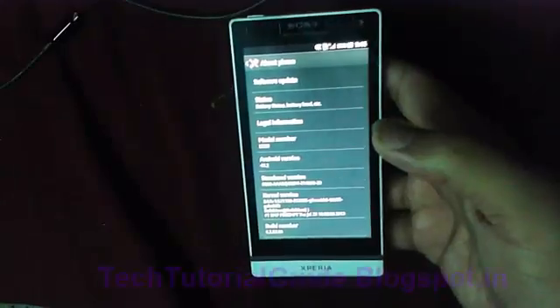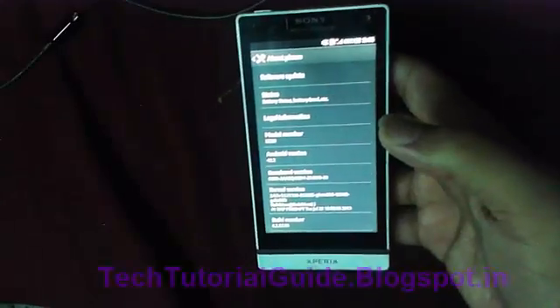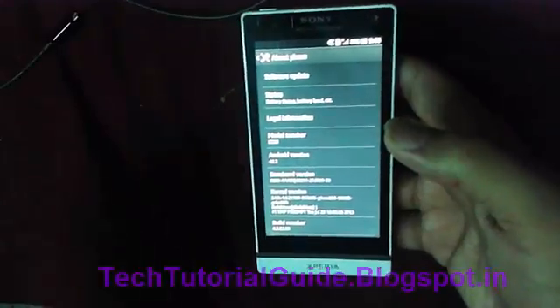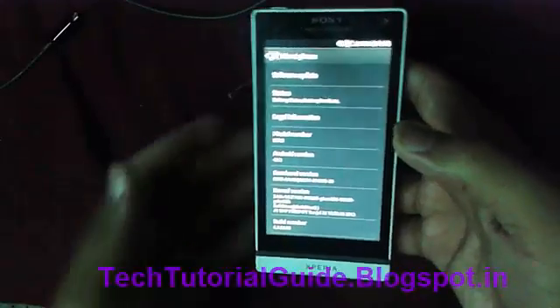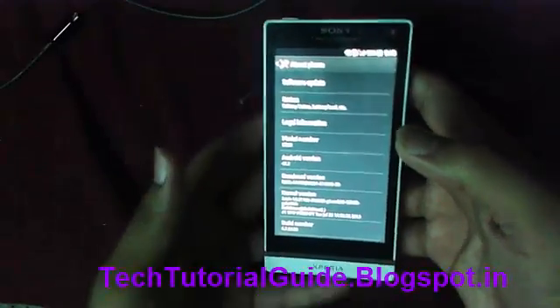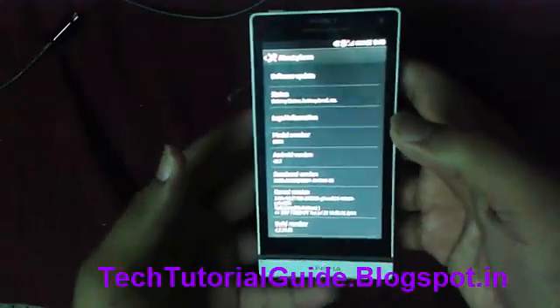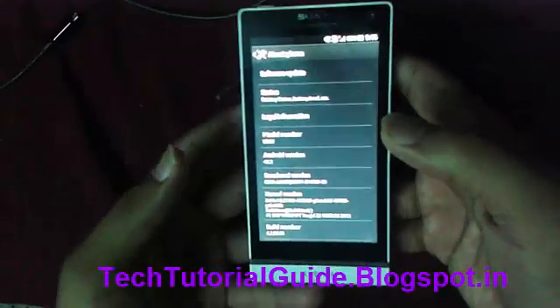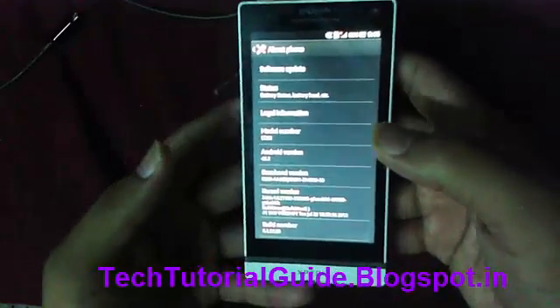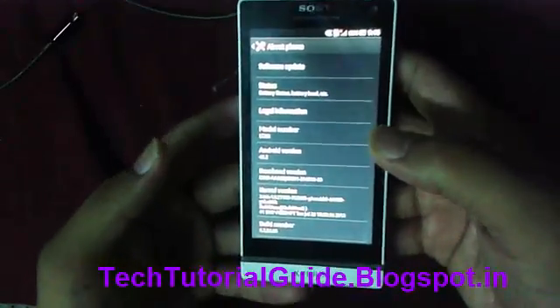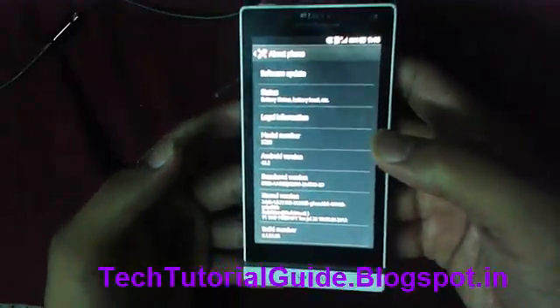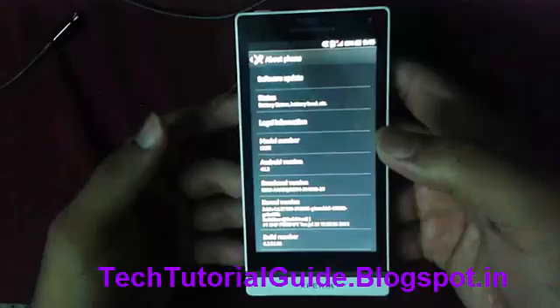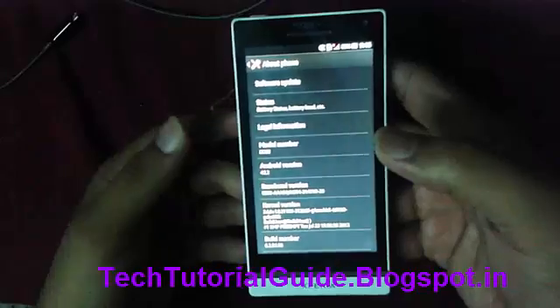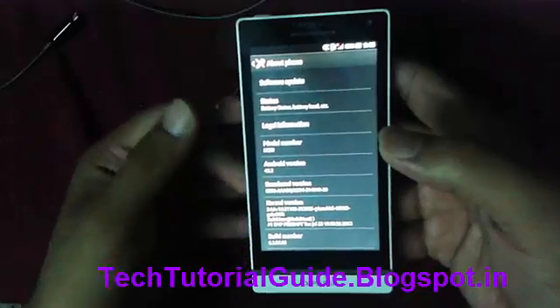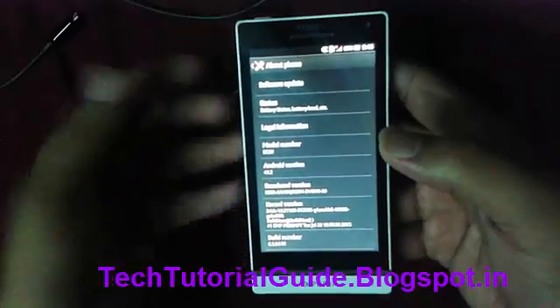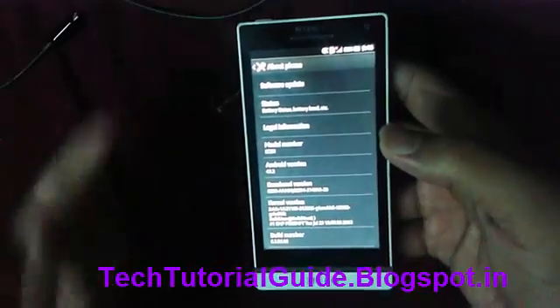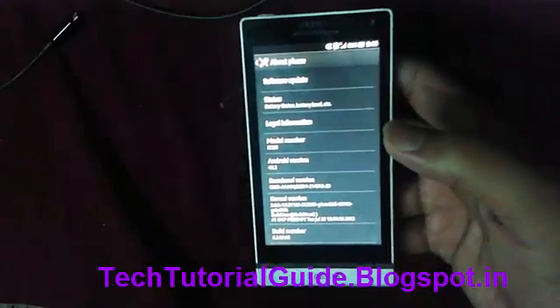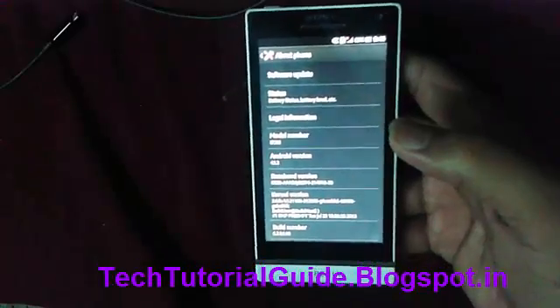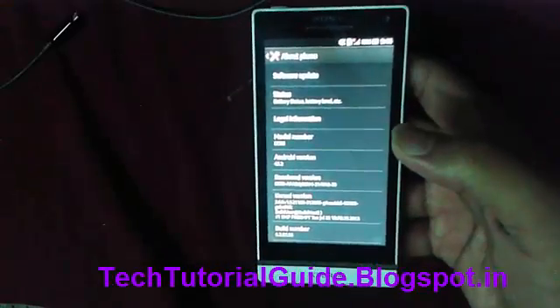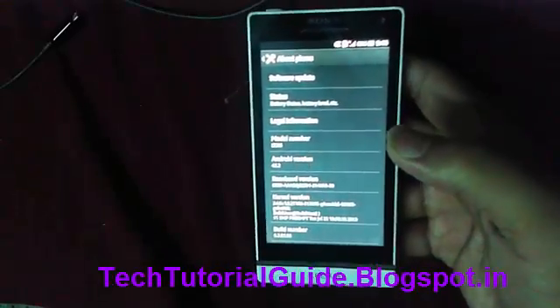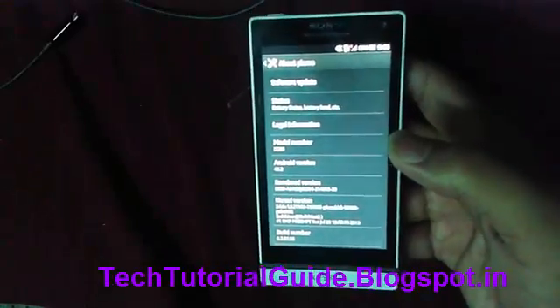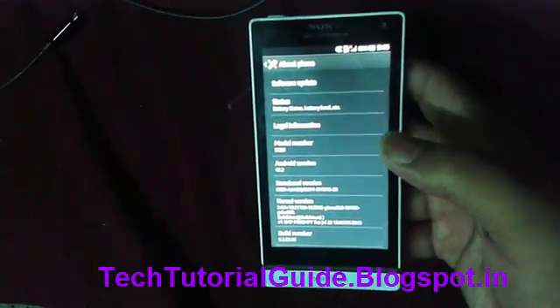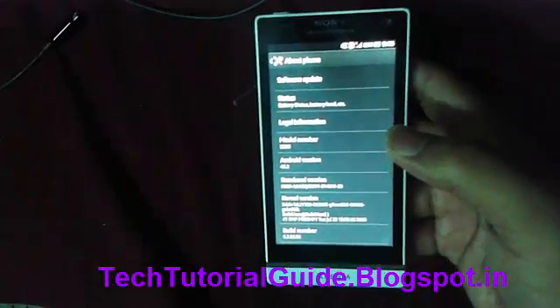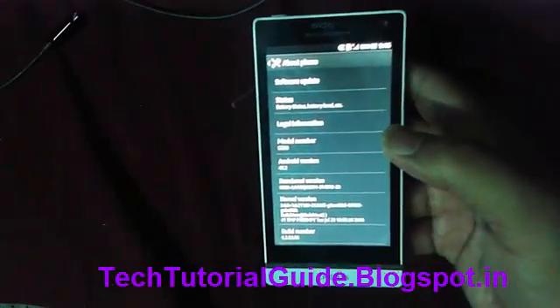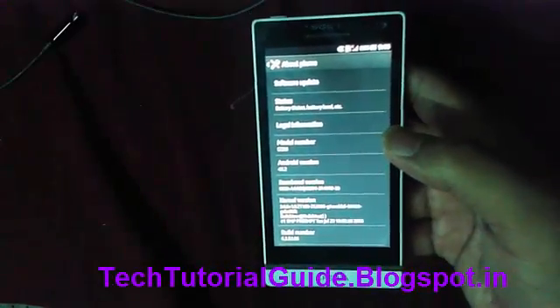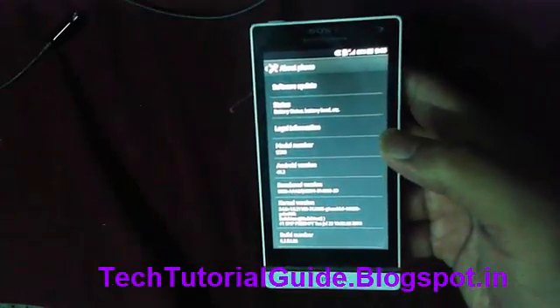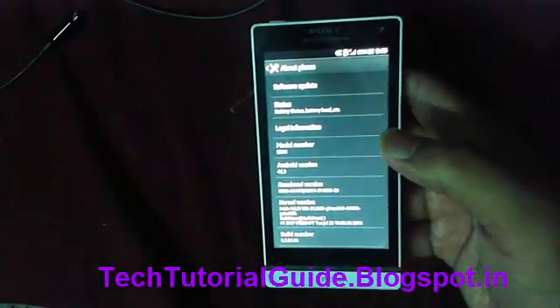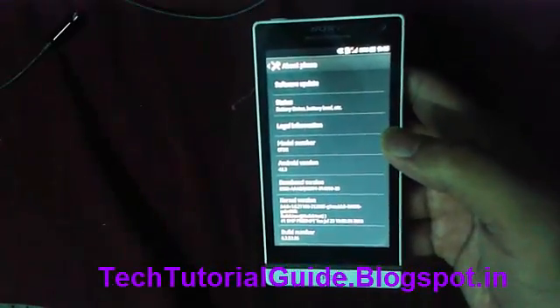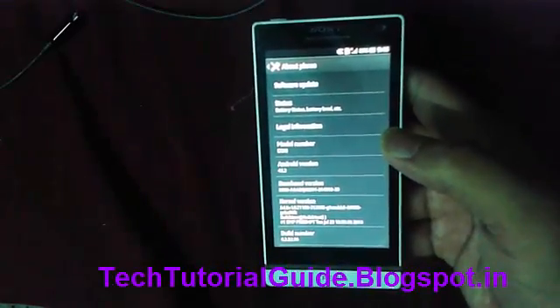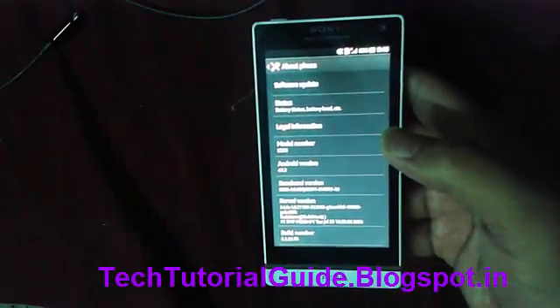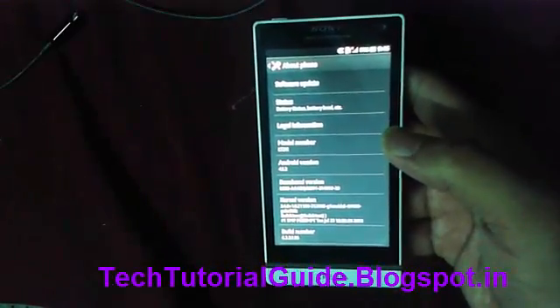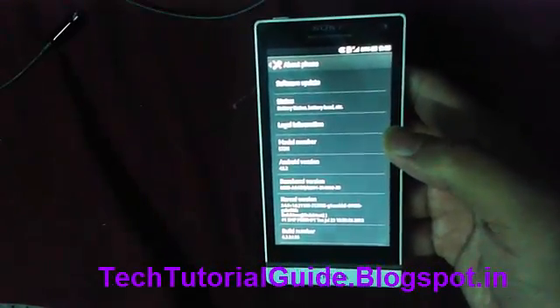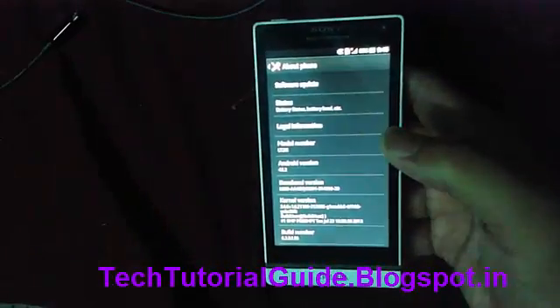Hey guys, welcome to Tech Tutorial. In this video, I am going to show you how to root the Xperia S.